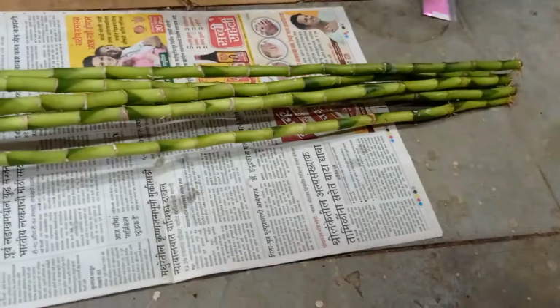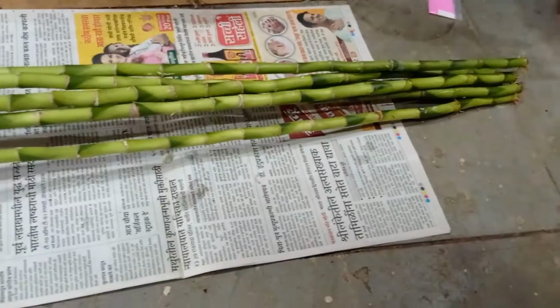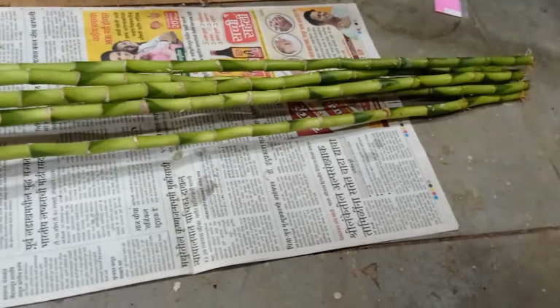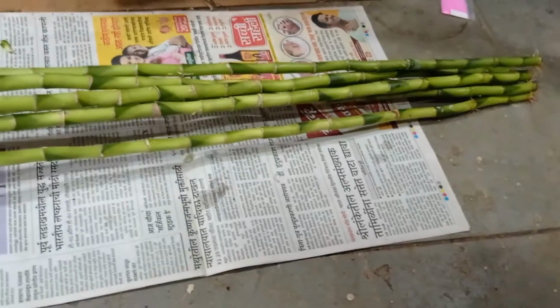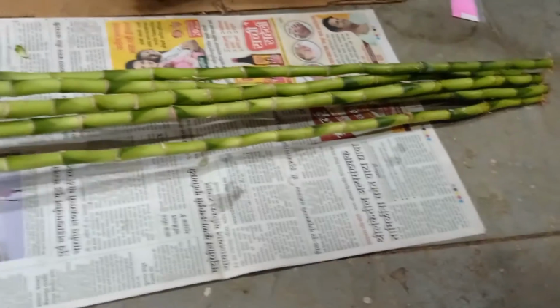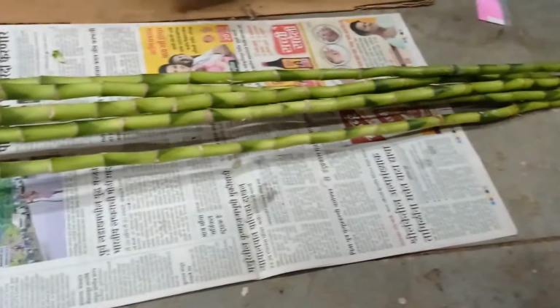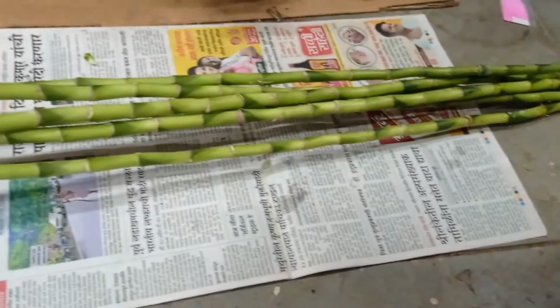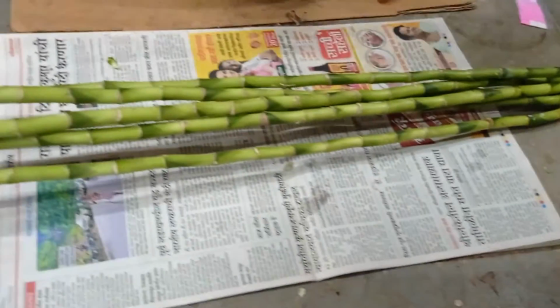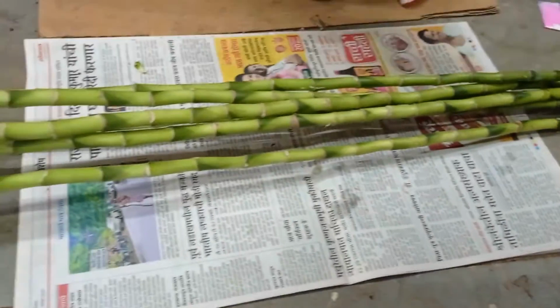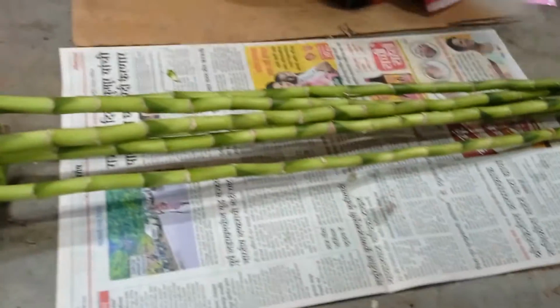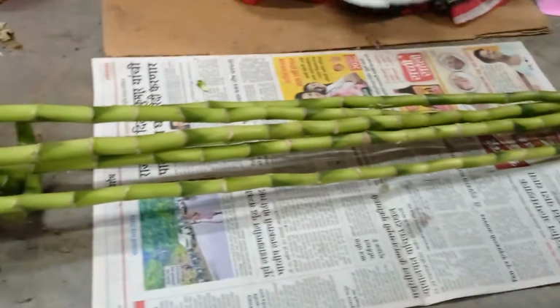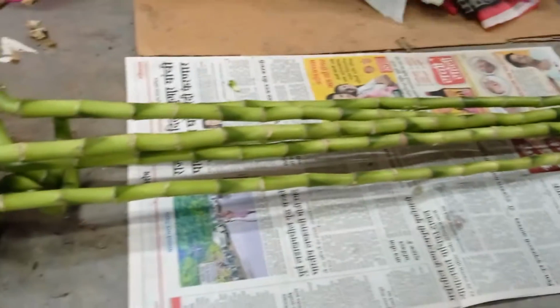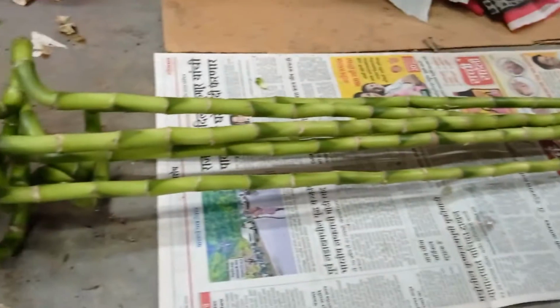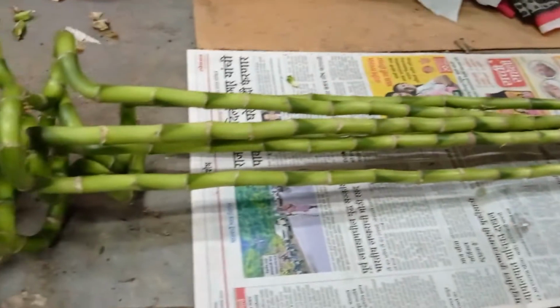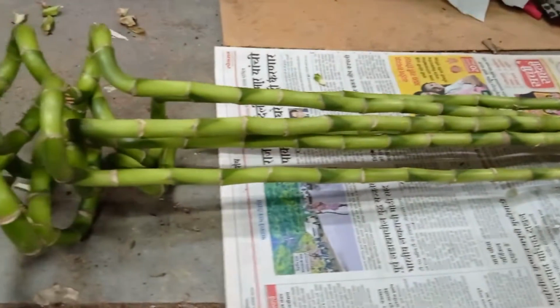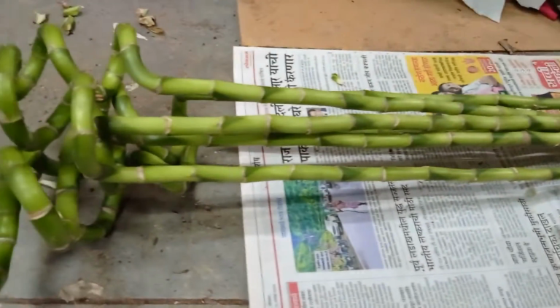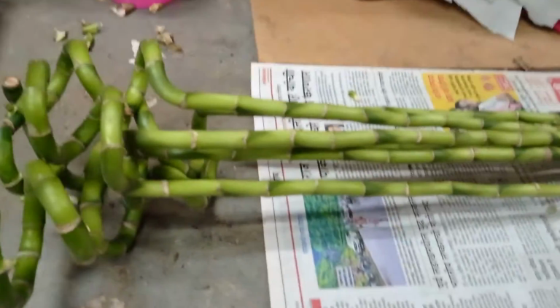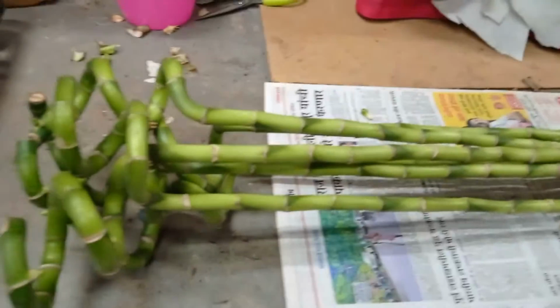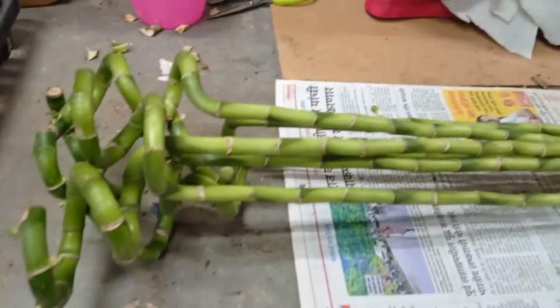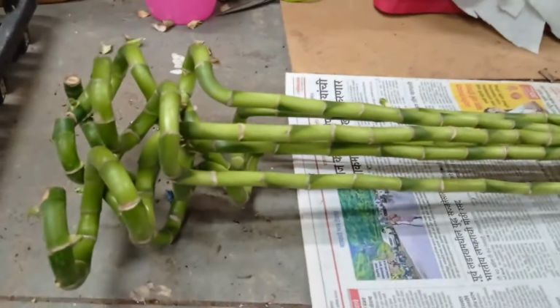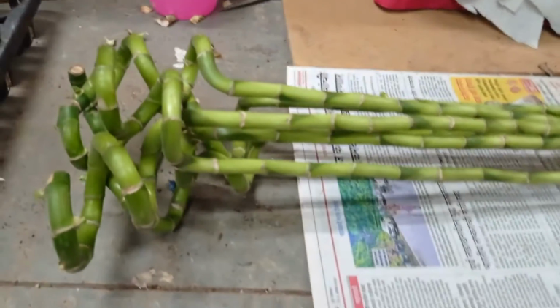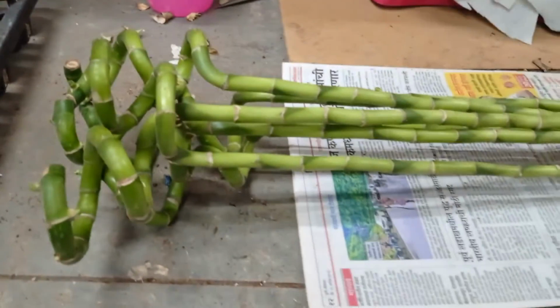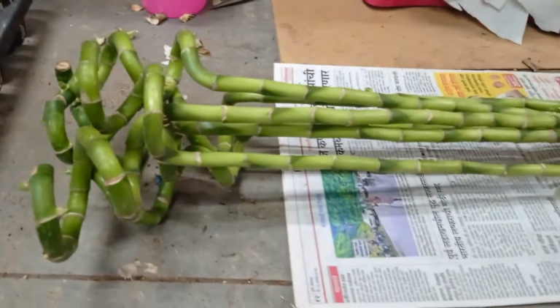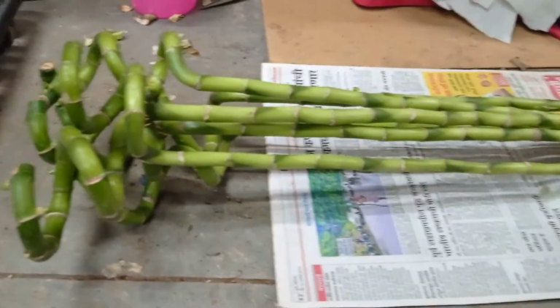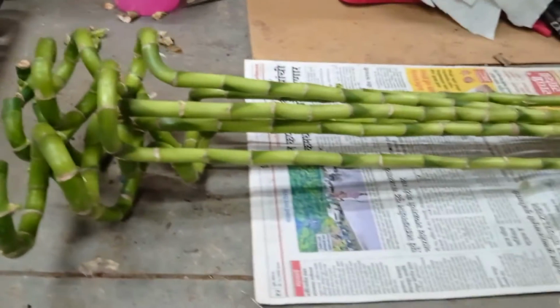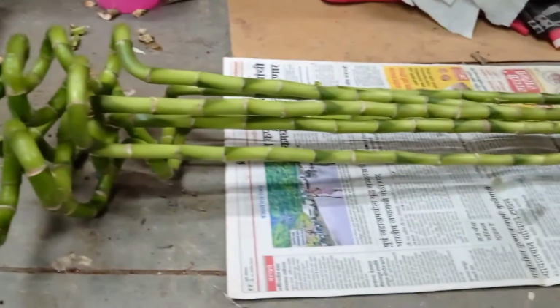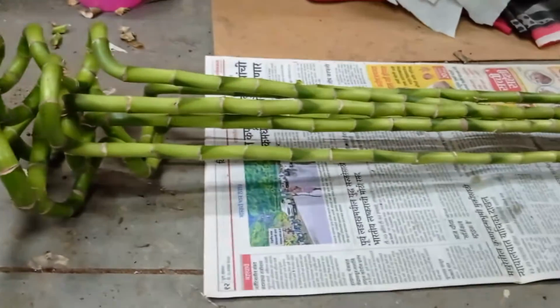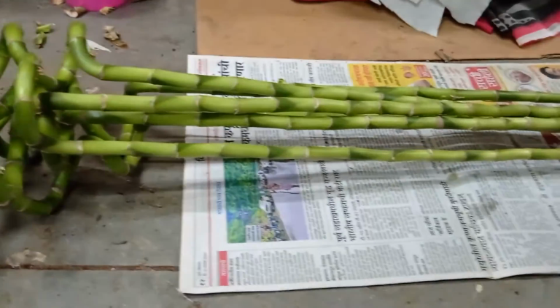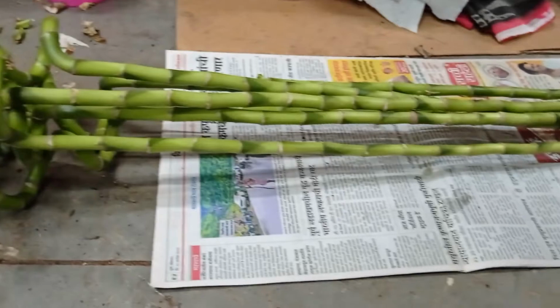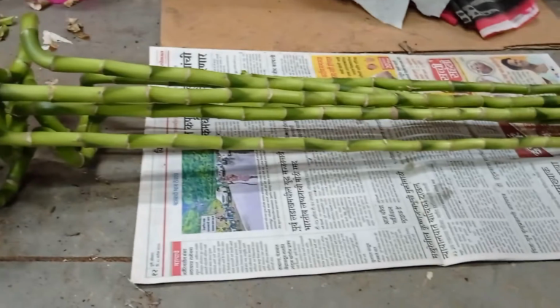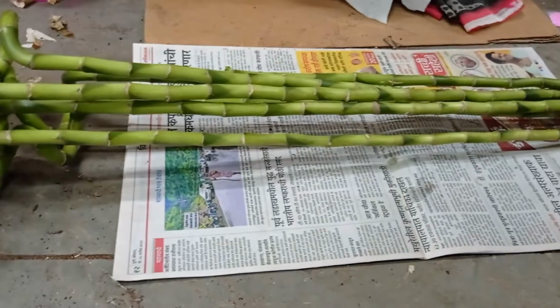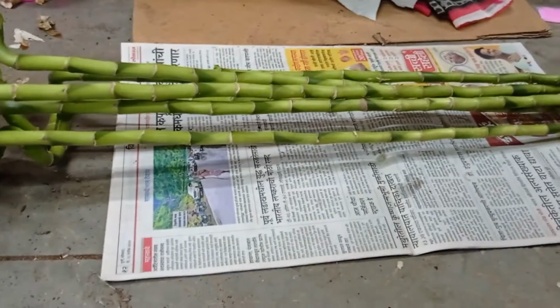Hello! In this video, we will see that if someone has ordered spiral sticks, then we will pack them in which way.